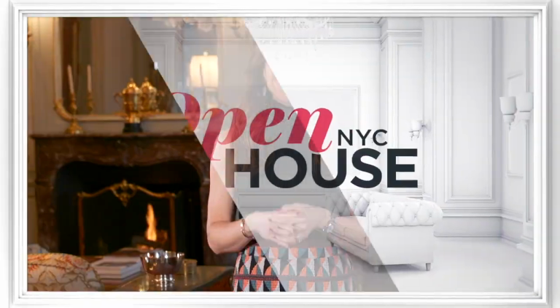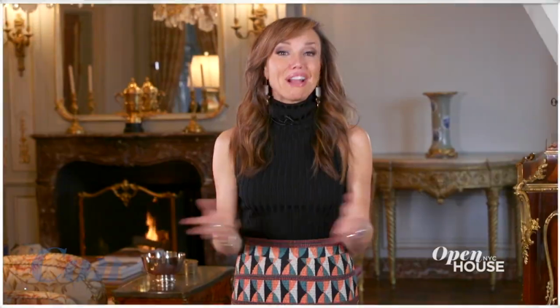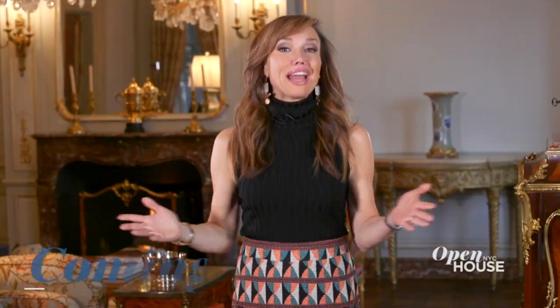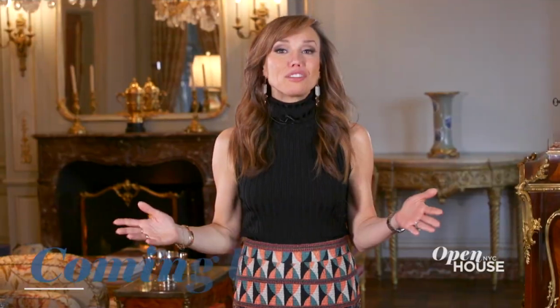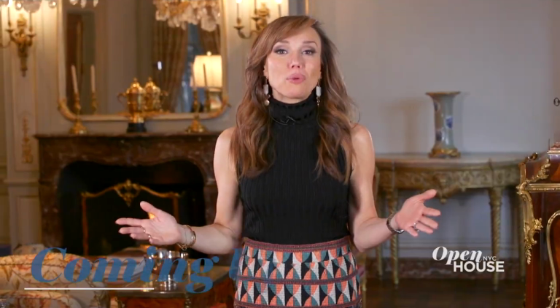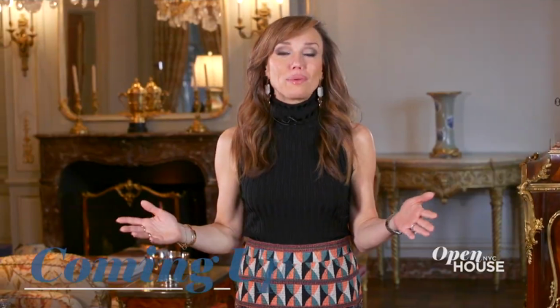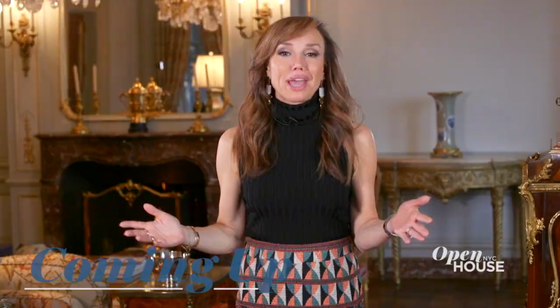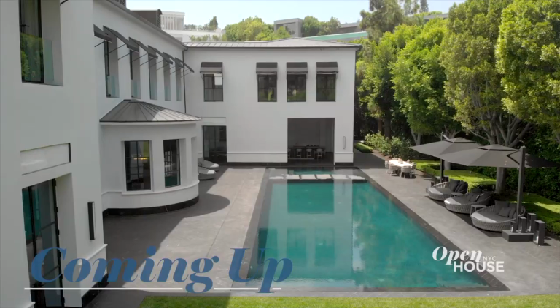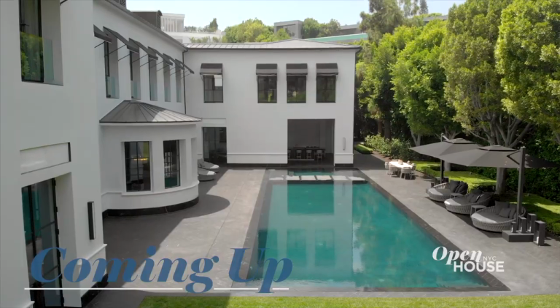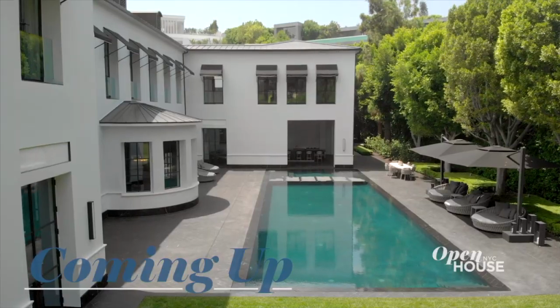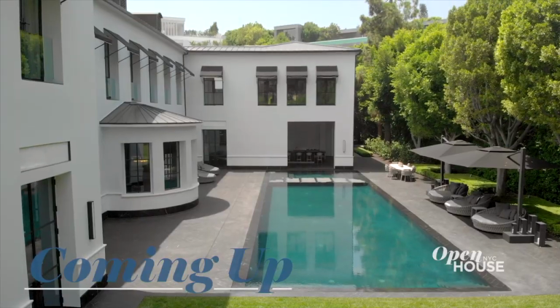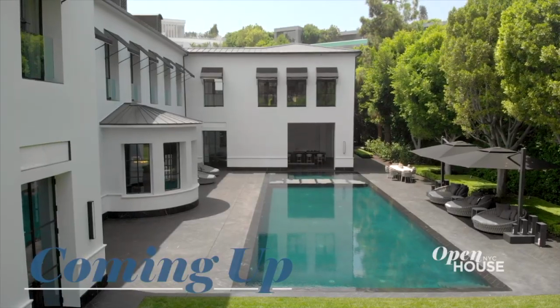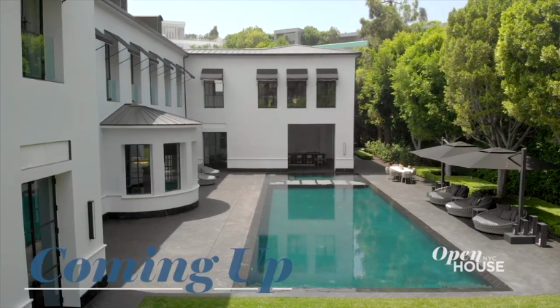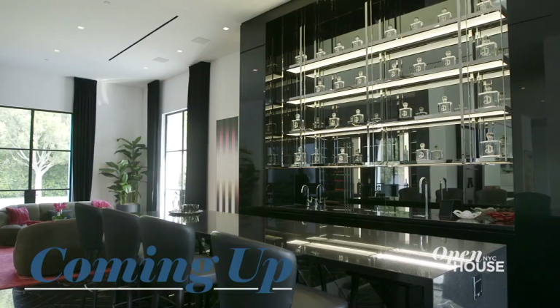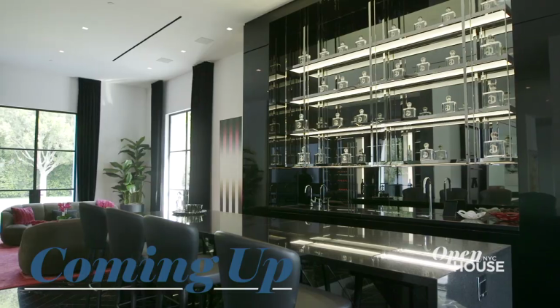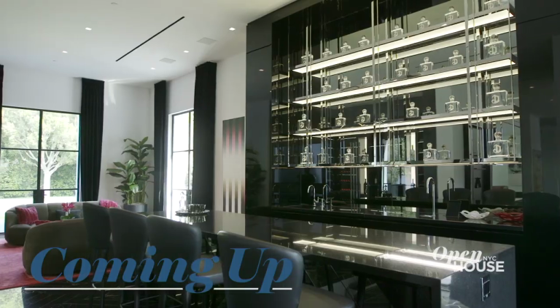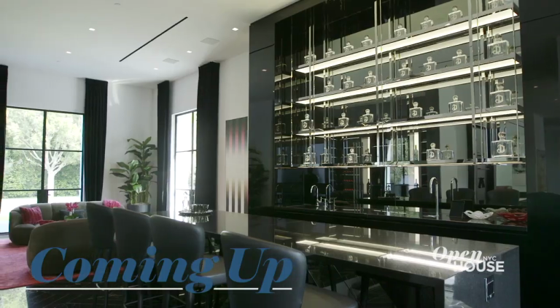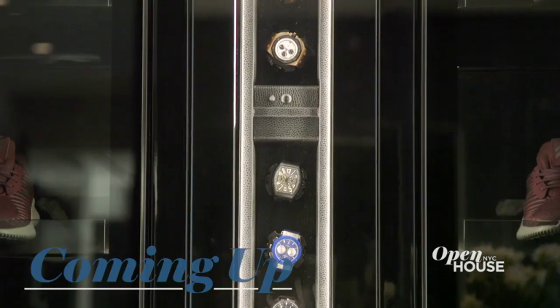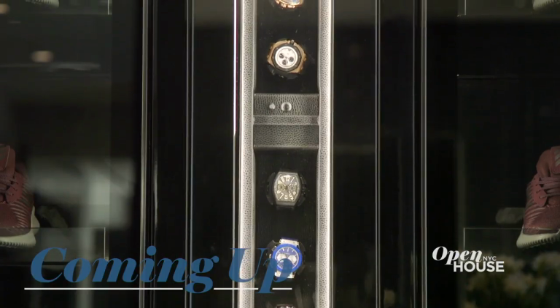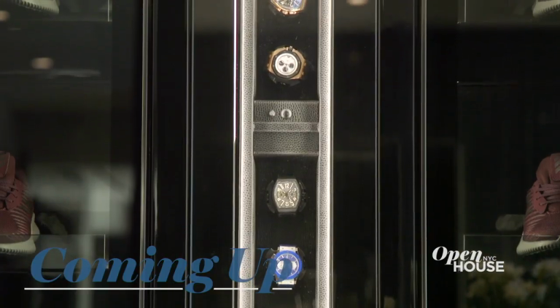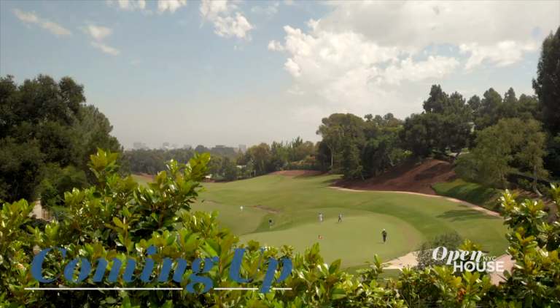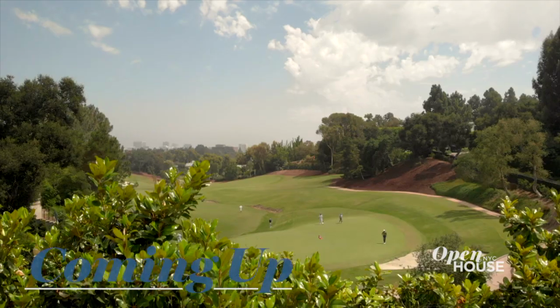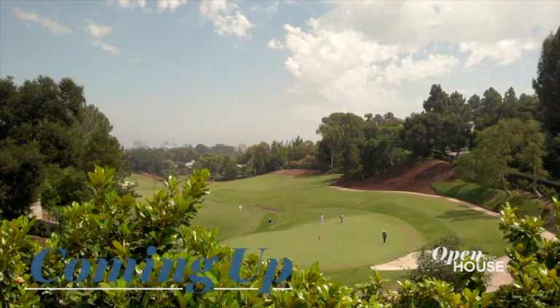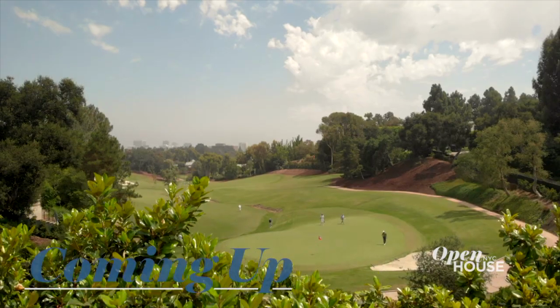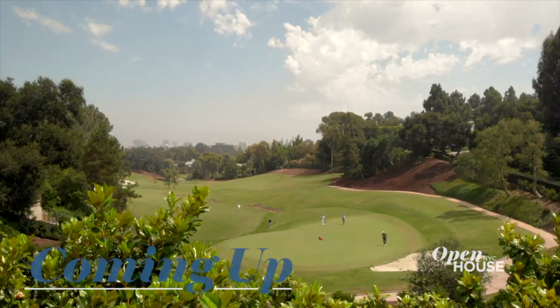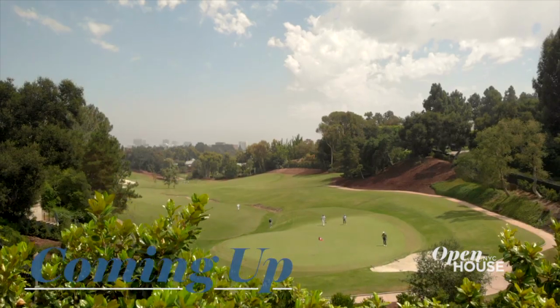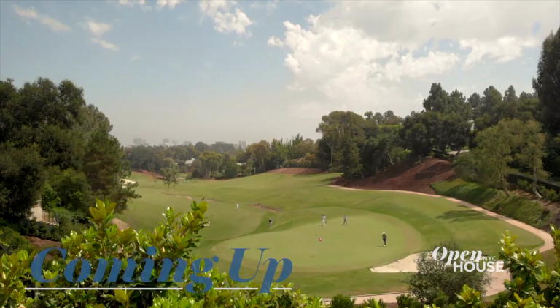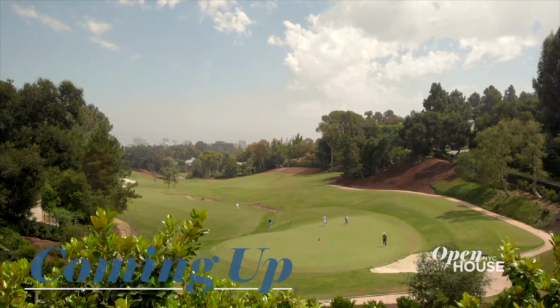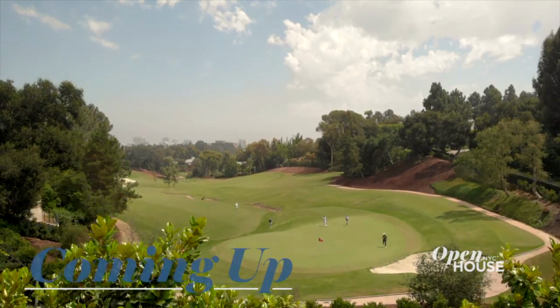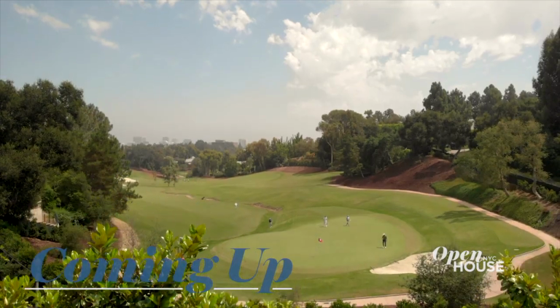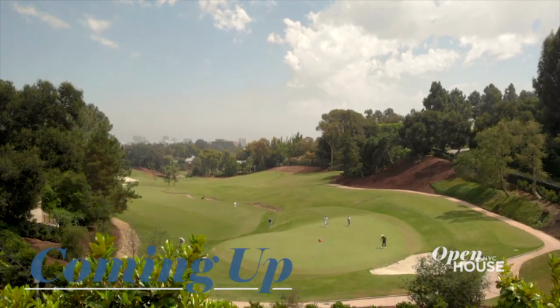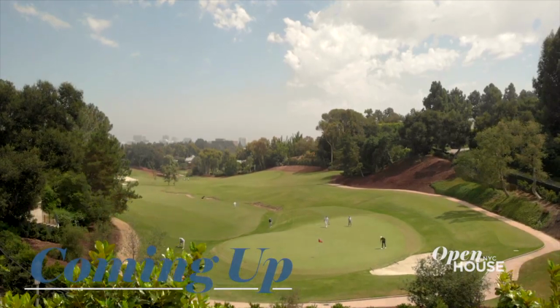Right after the break, we head back to Cali to explore this golf lover's paradise. We'll see you in just a few.